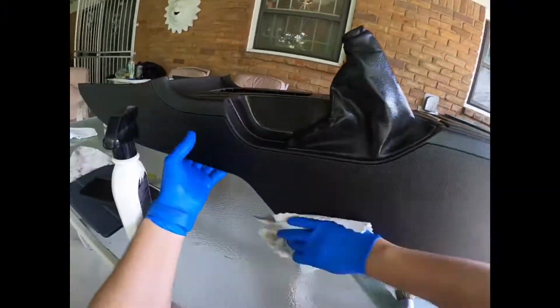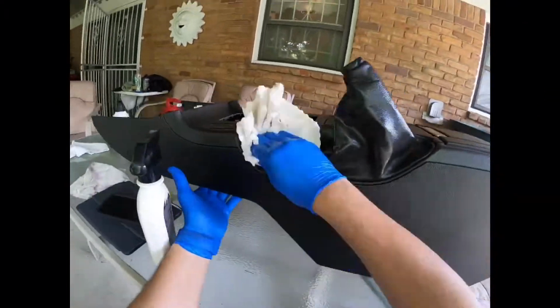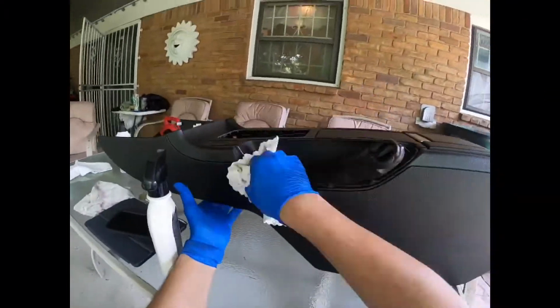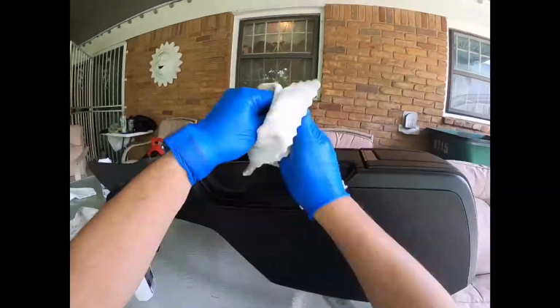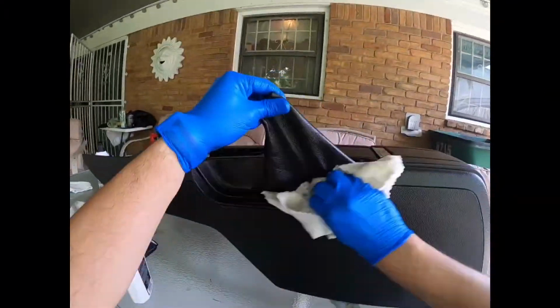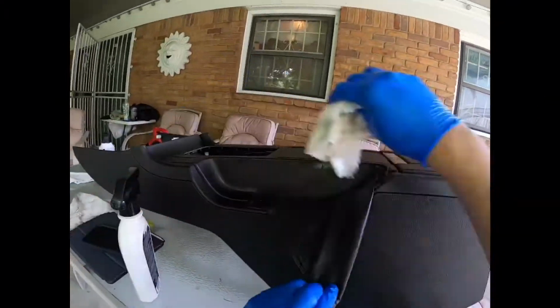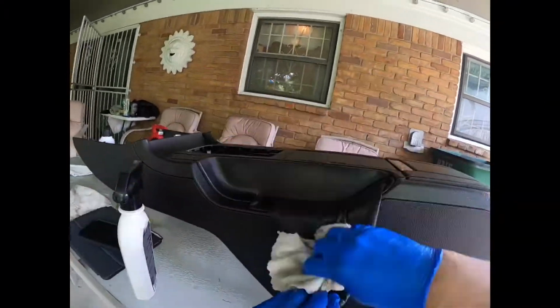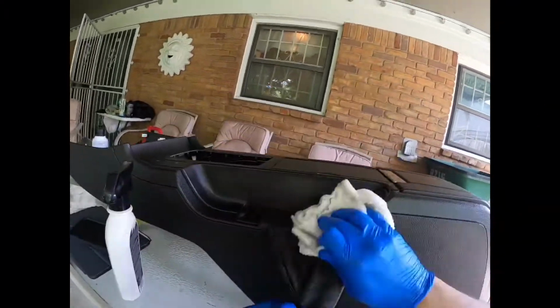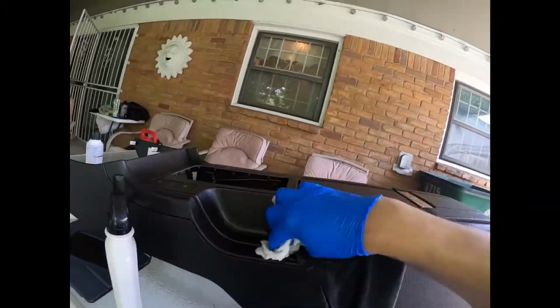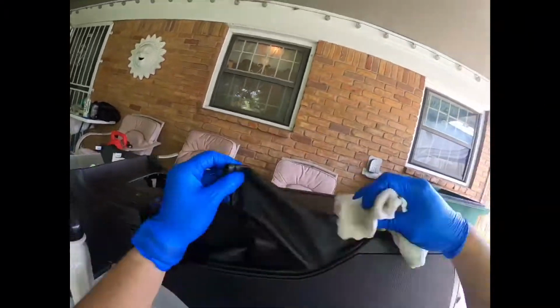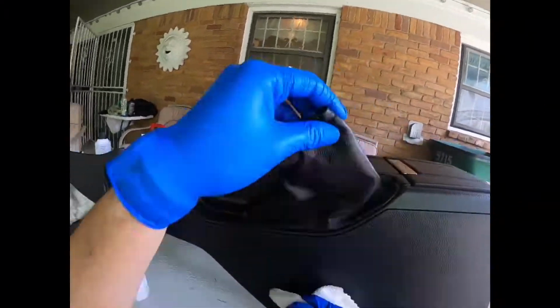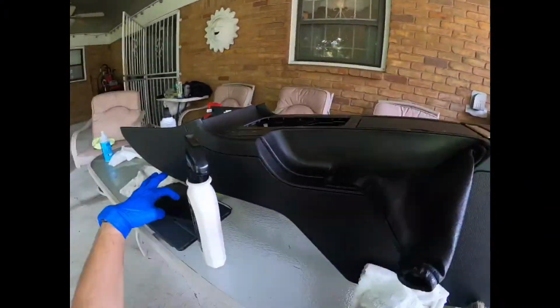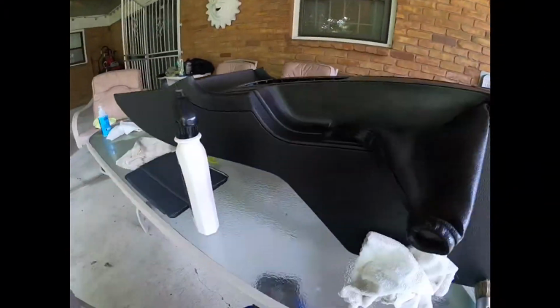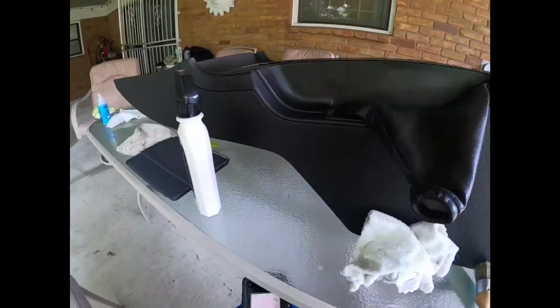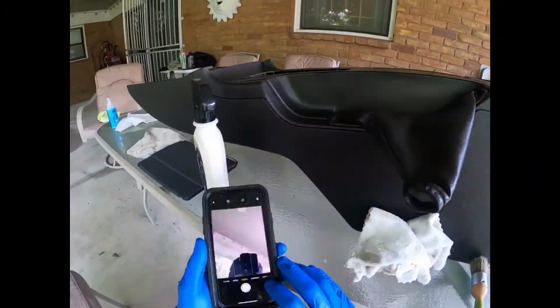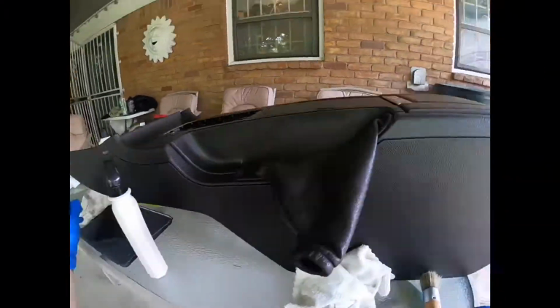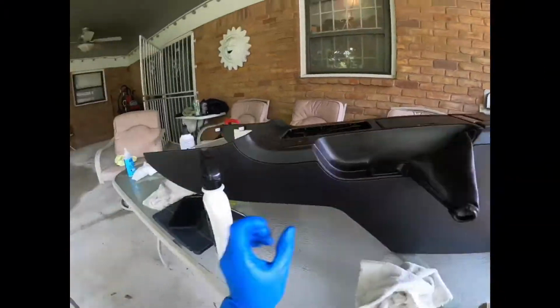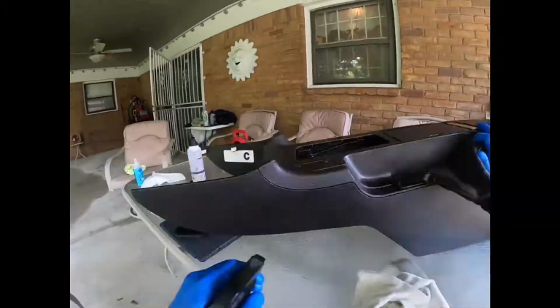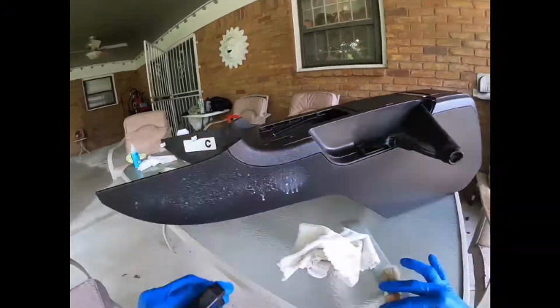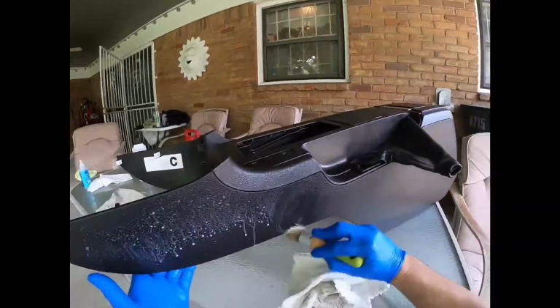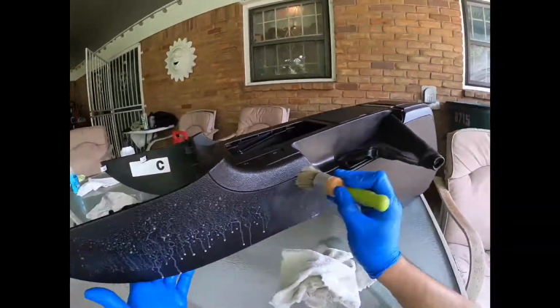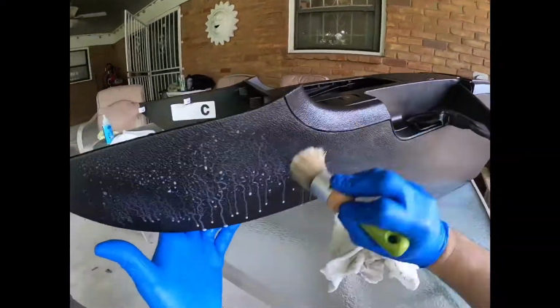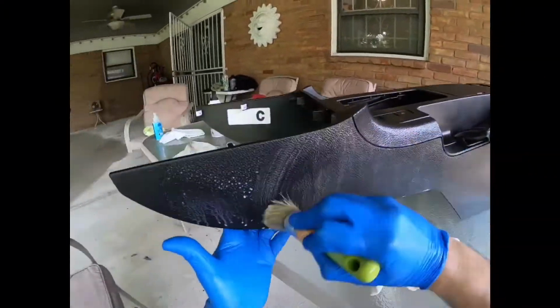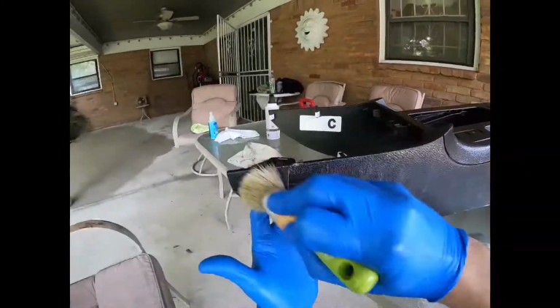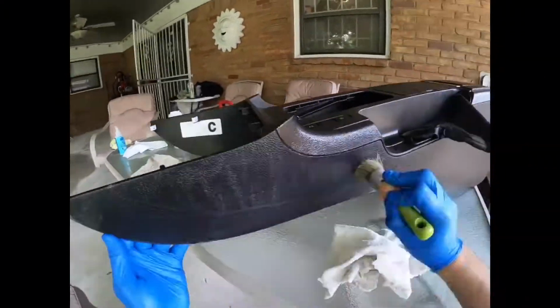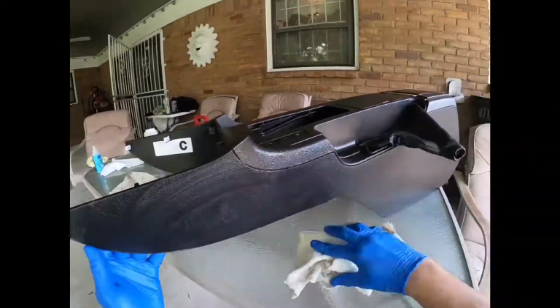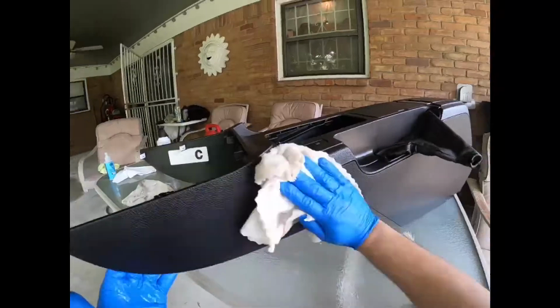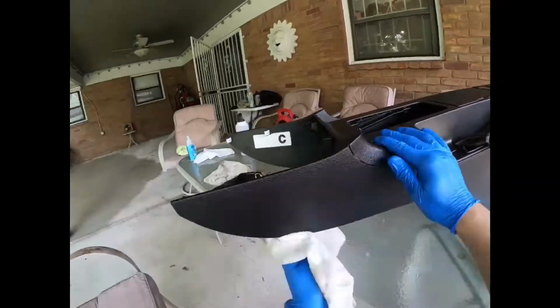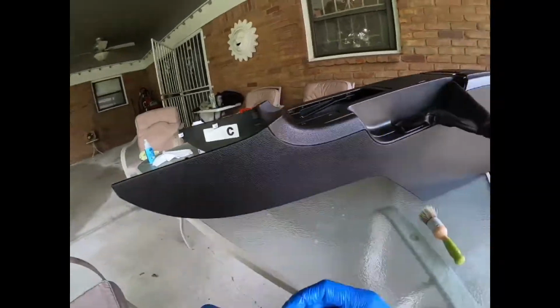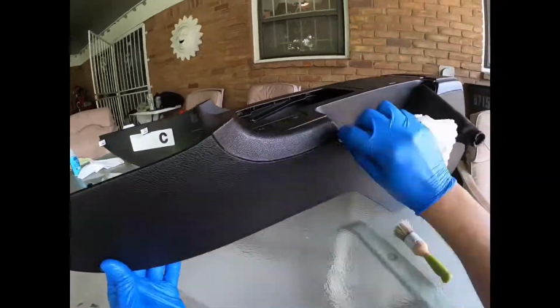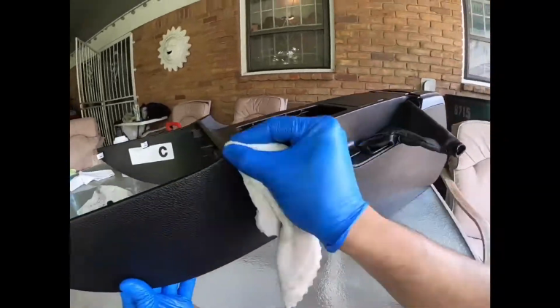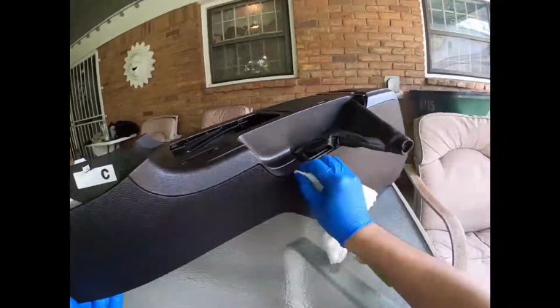Now in this coming up scene, I kind of couldn't tell whether my GoPro was recording or not, so I had to pull up my phone with the face camera just to make sure.